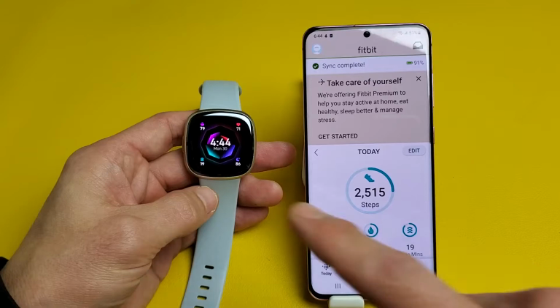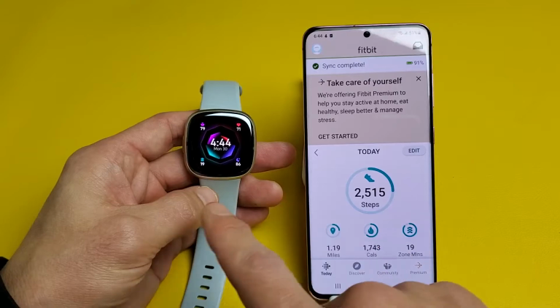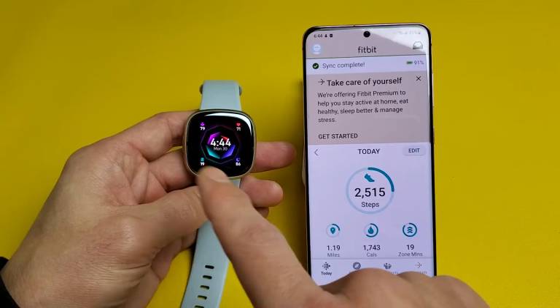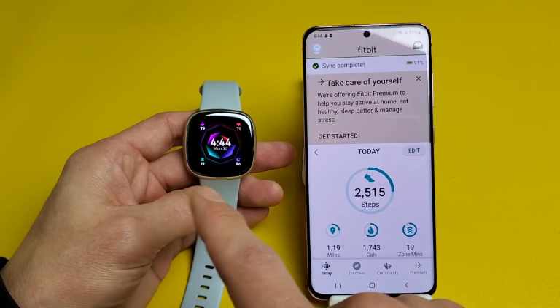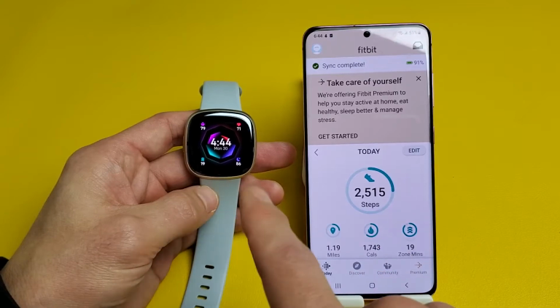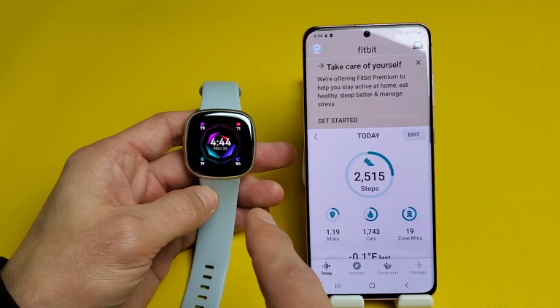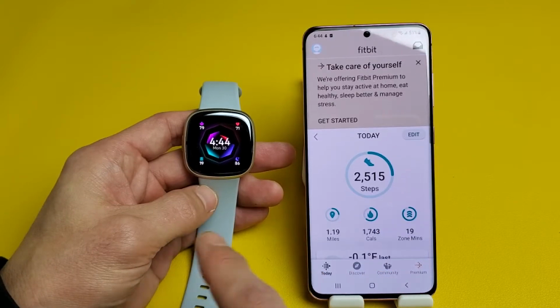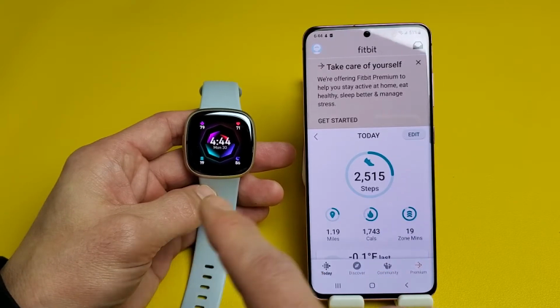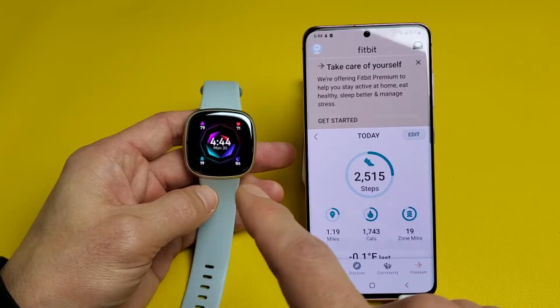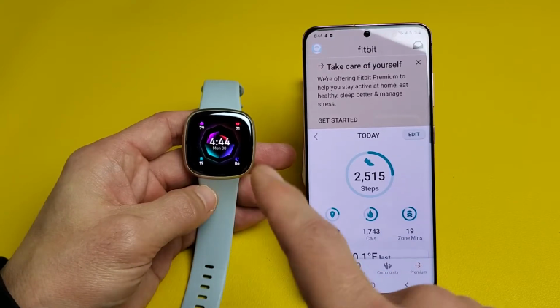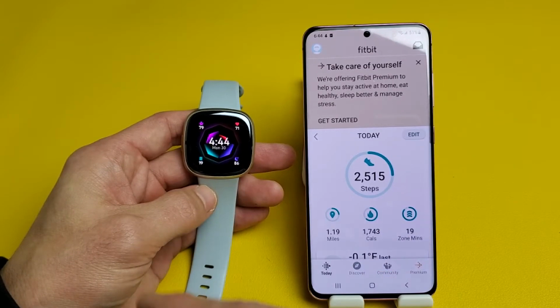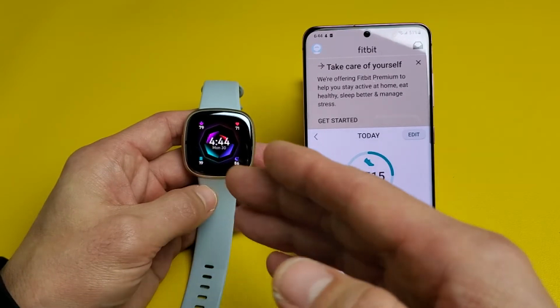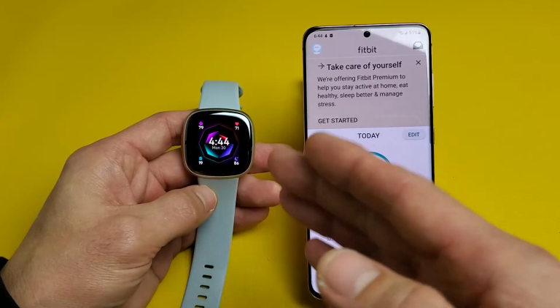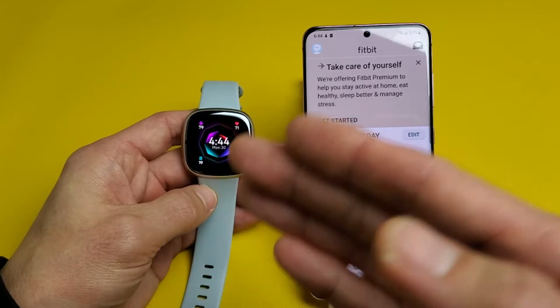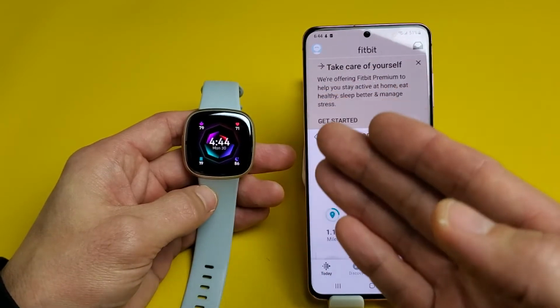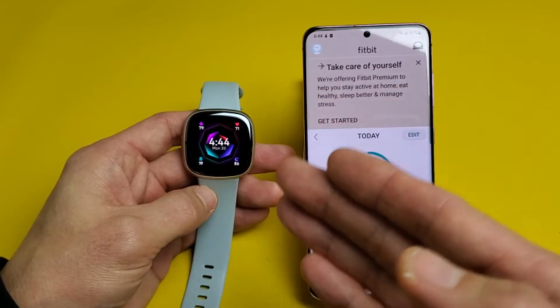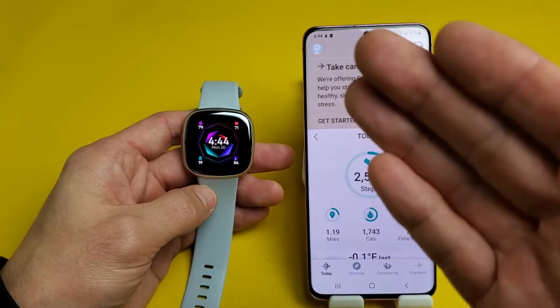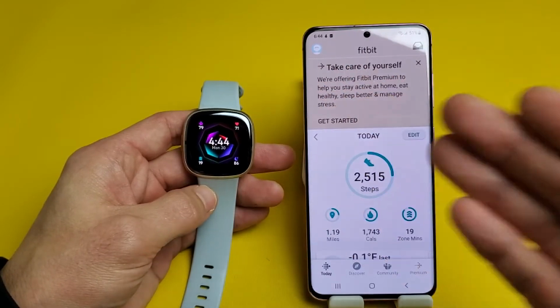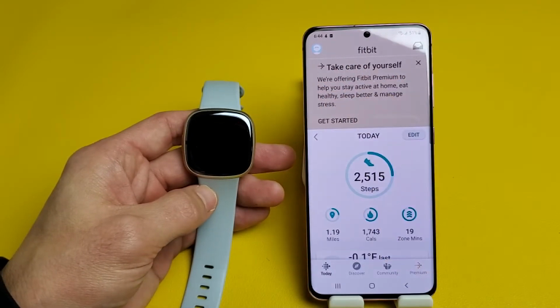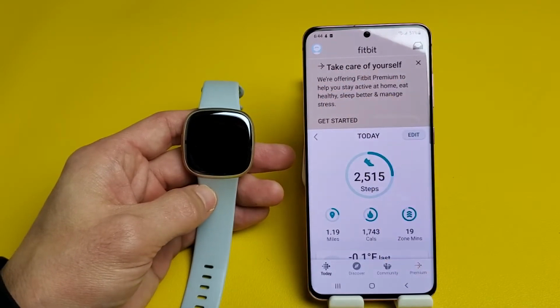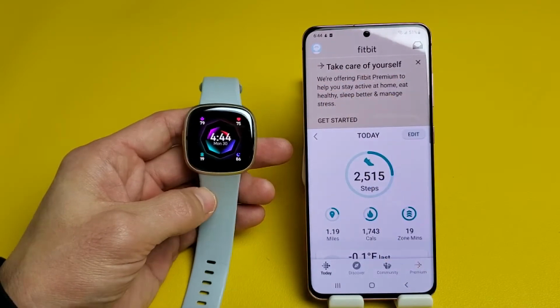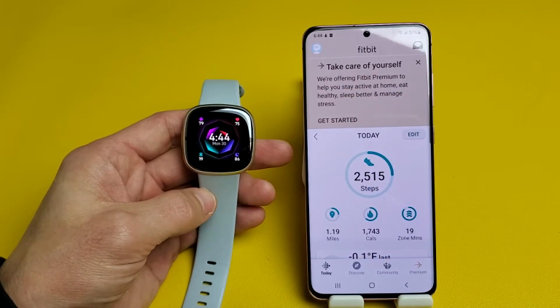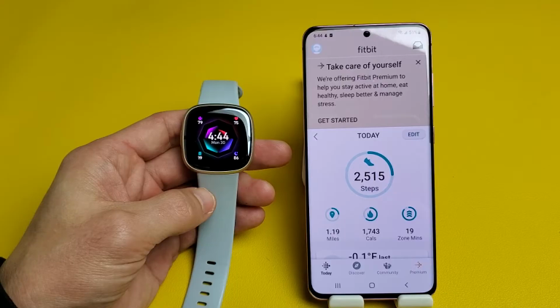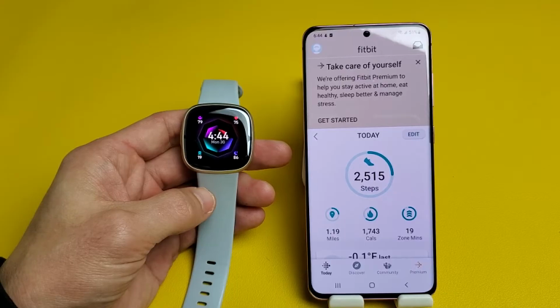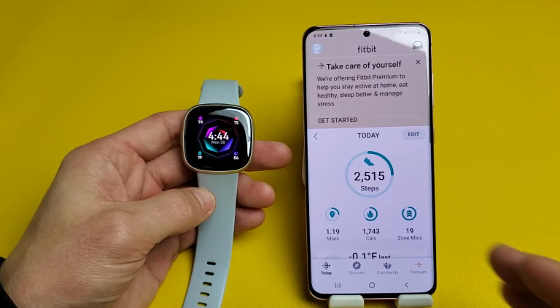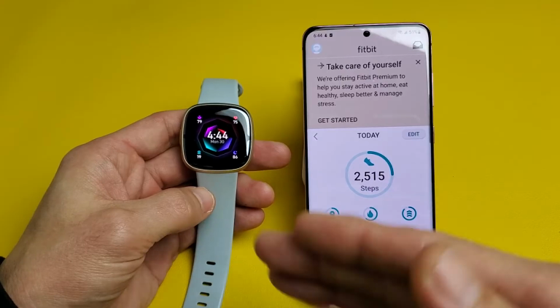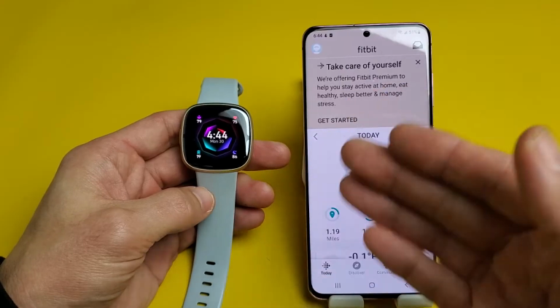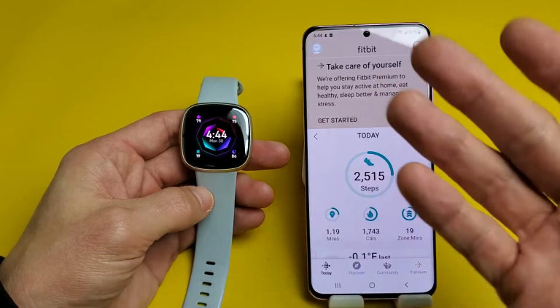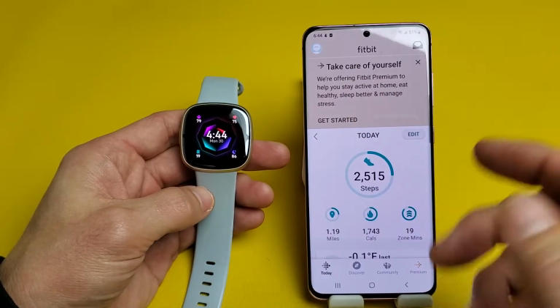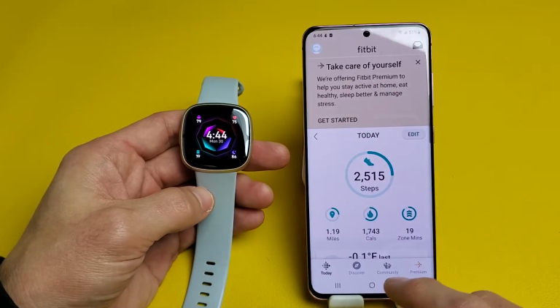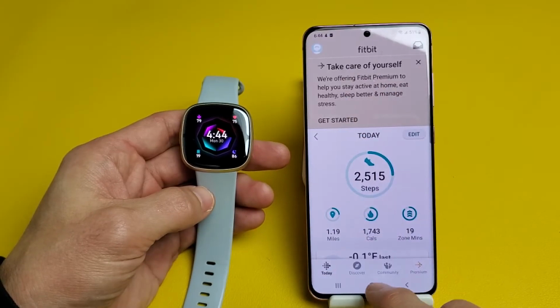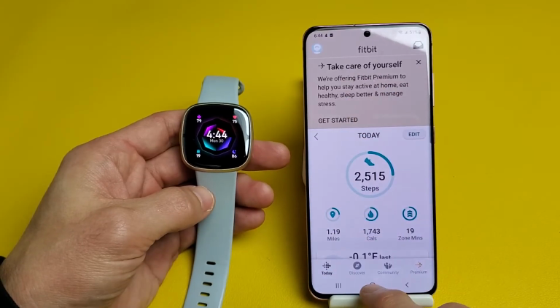This is a Fitbit Sense 2. I'm going to show you how to sync, pair, and unpair. So first thing is, let me show you how to sync it.